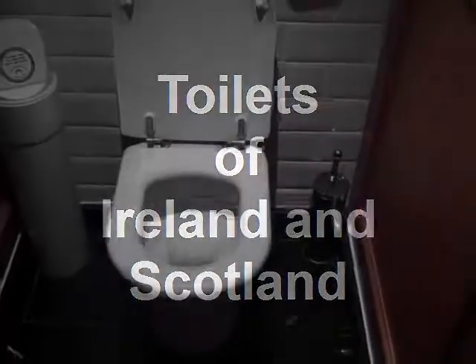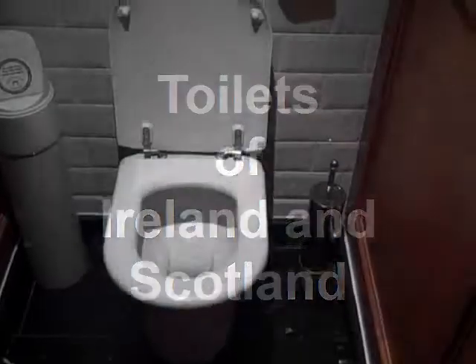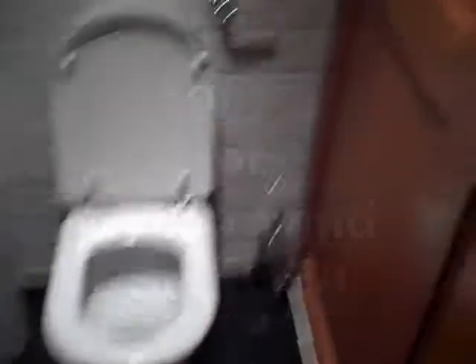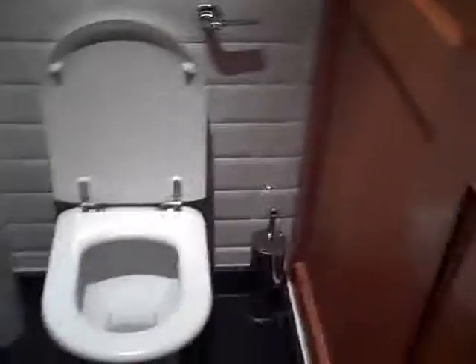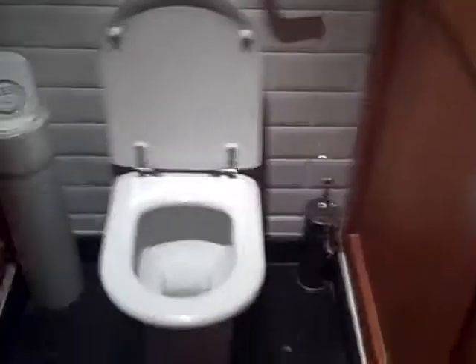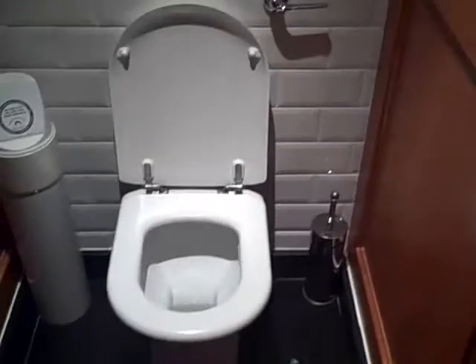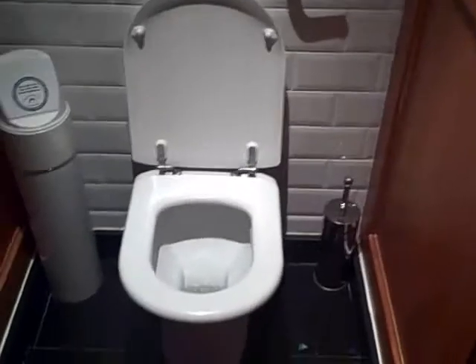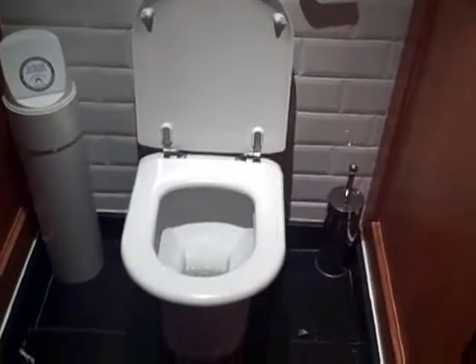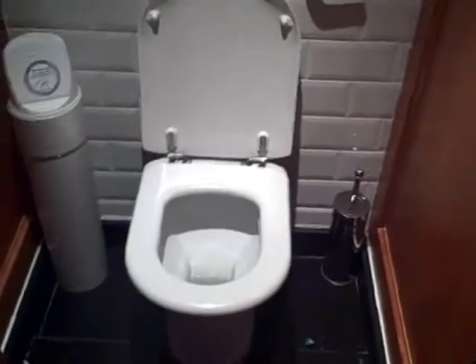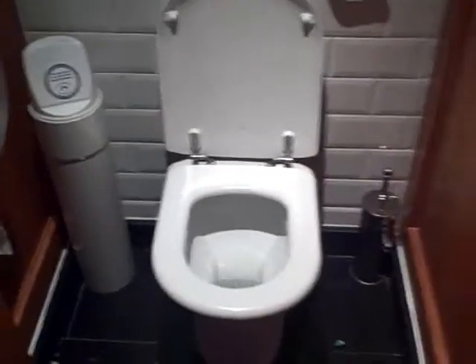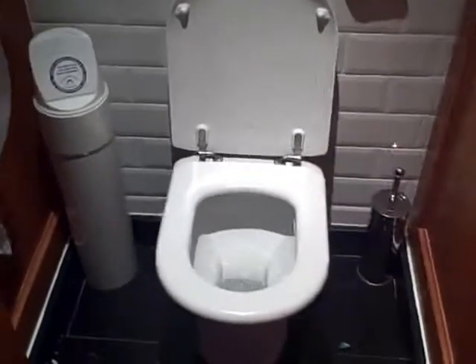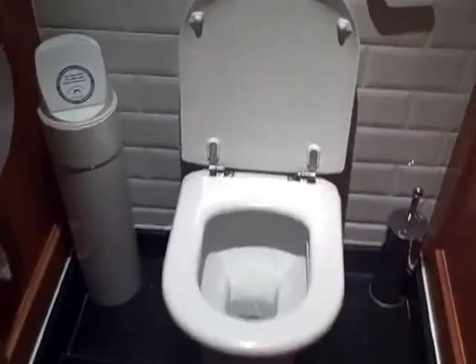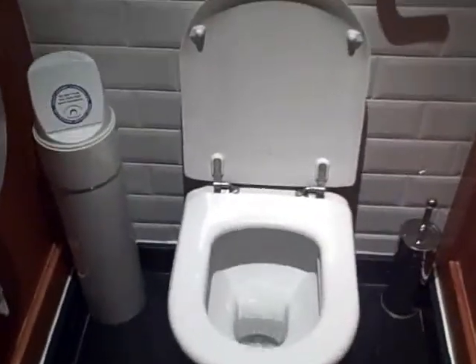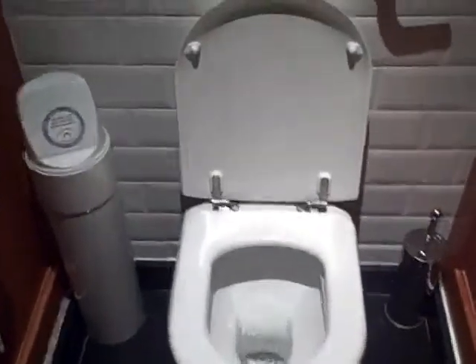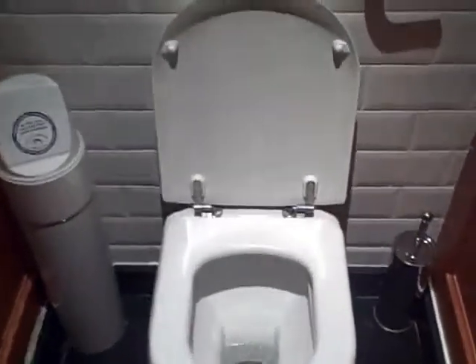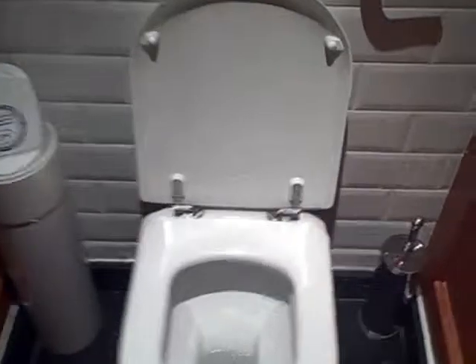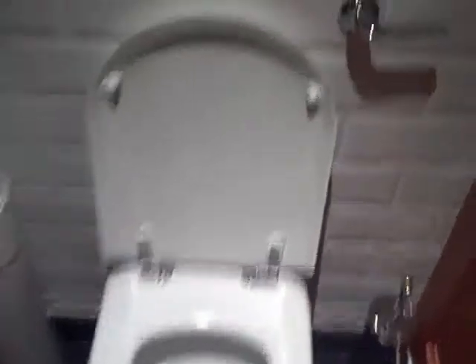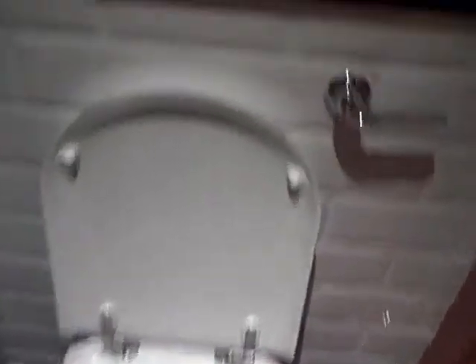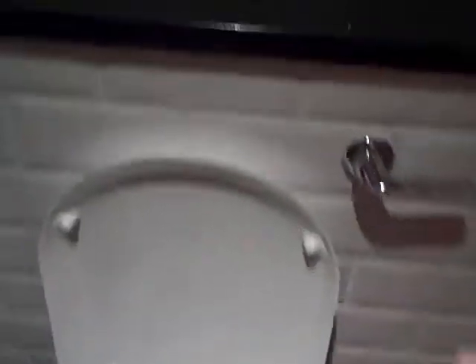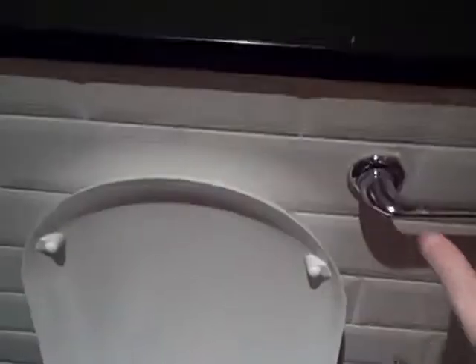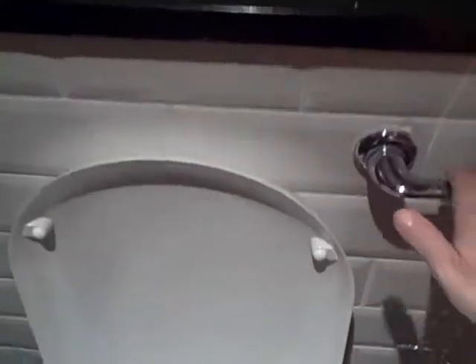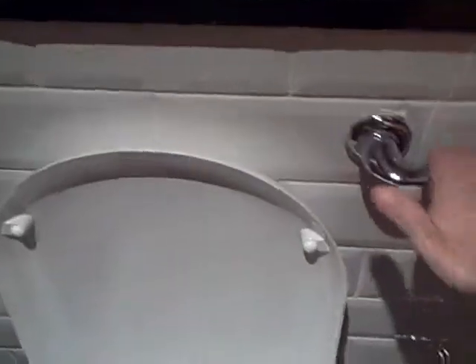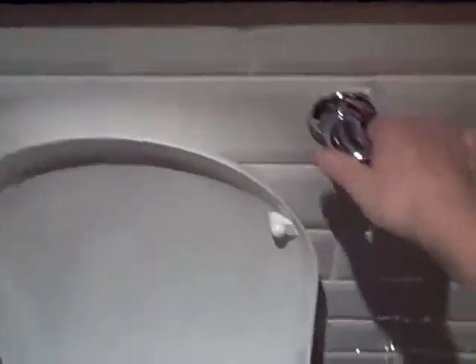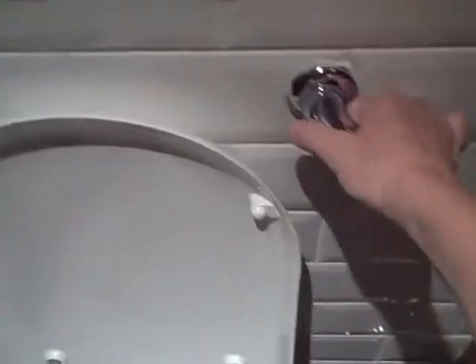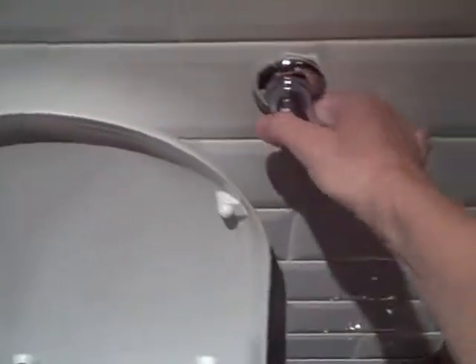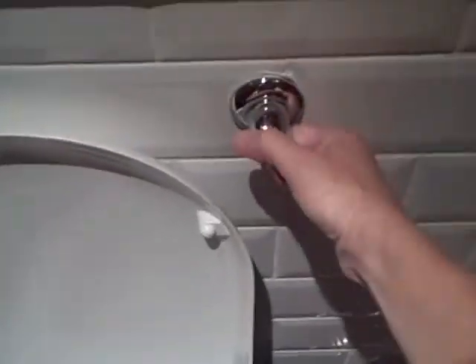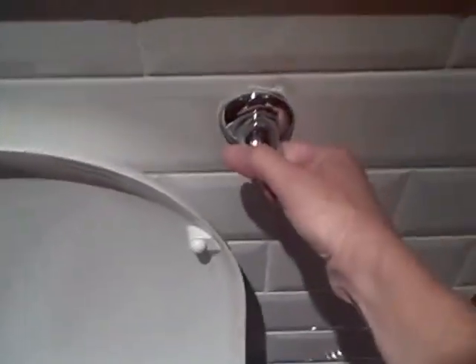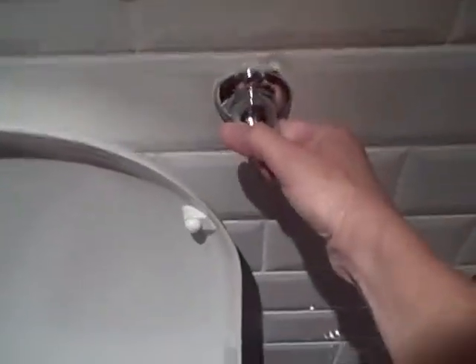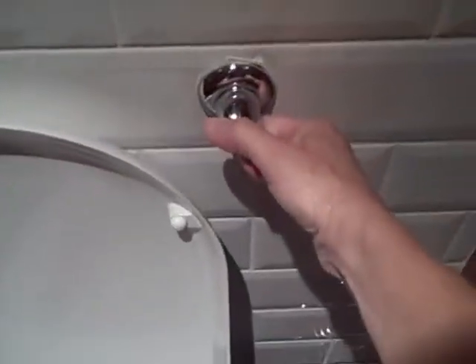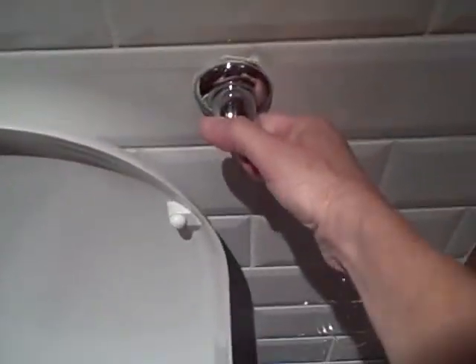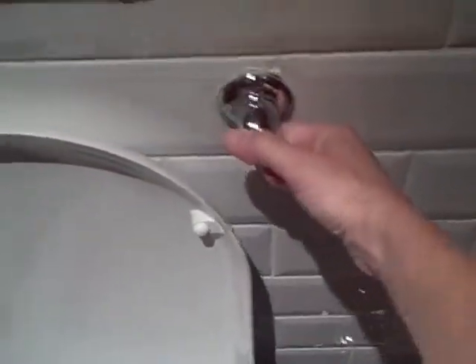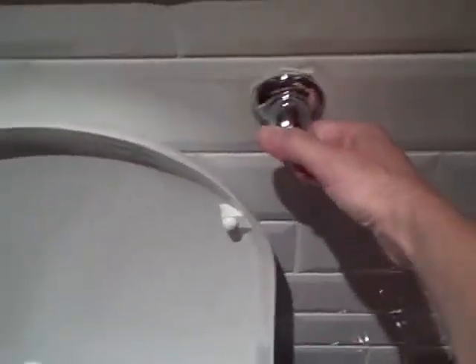Here we've got a square toilet and a flush. Pull the handle.